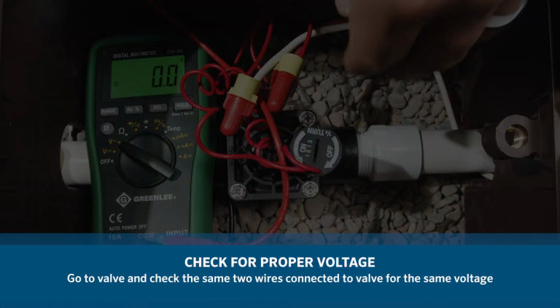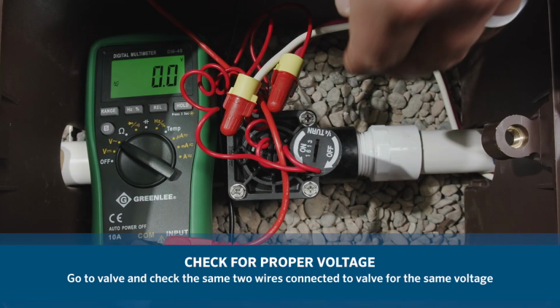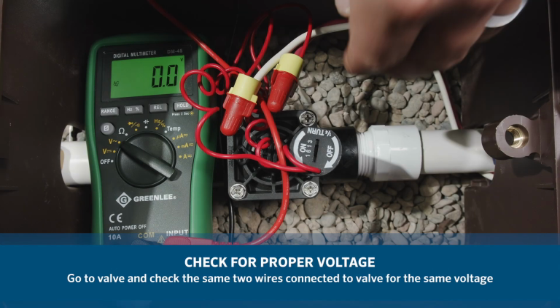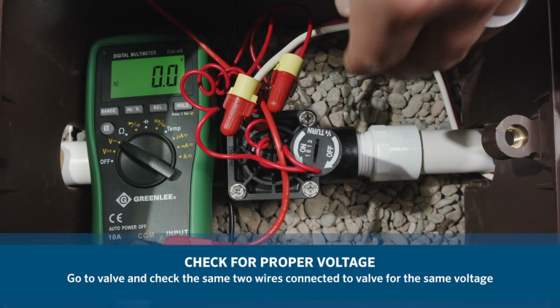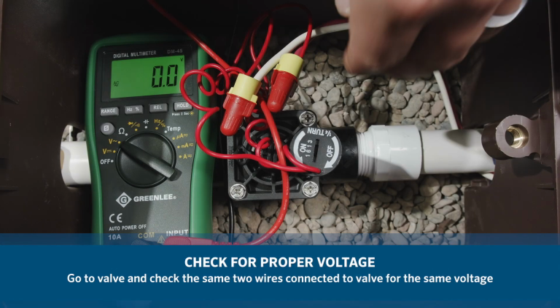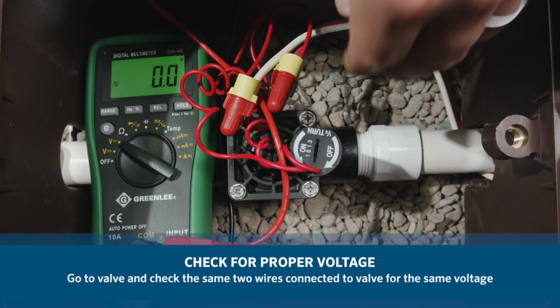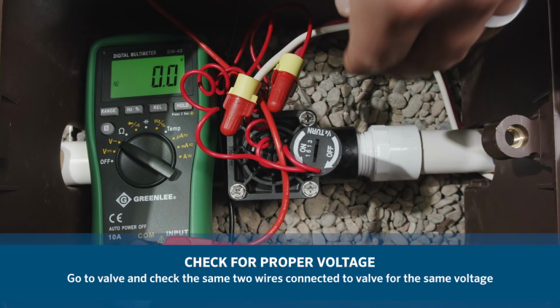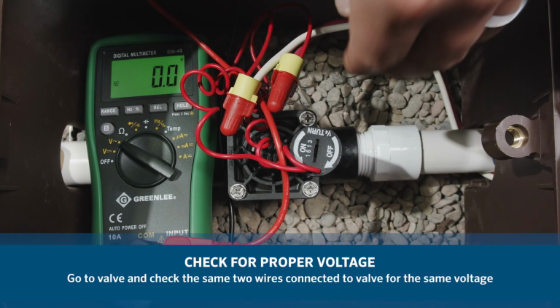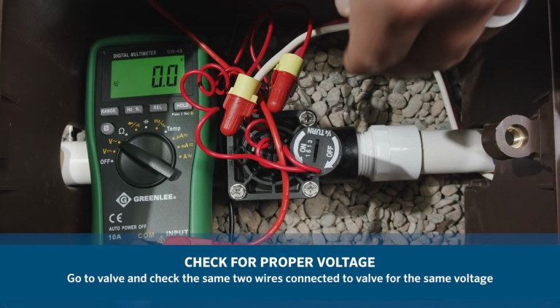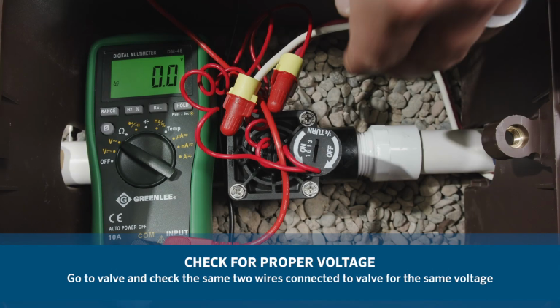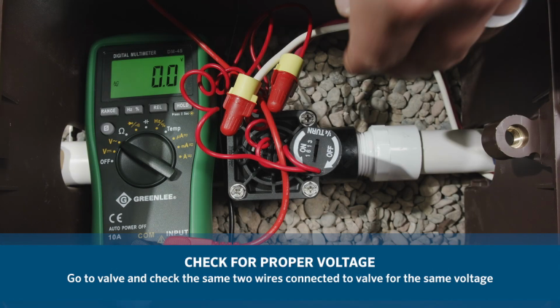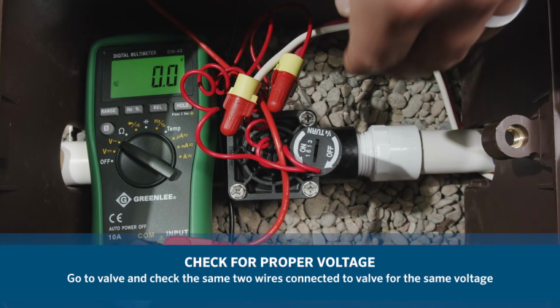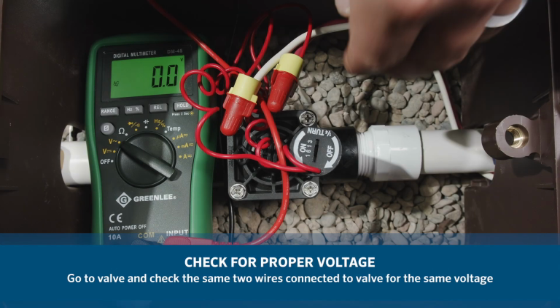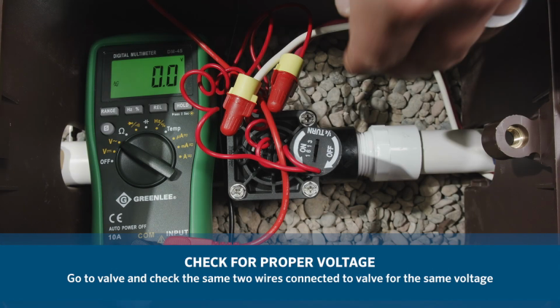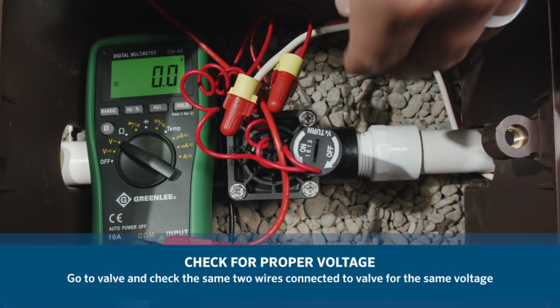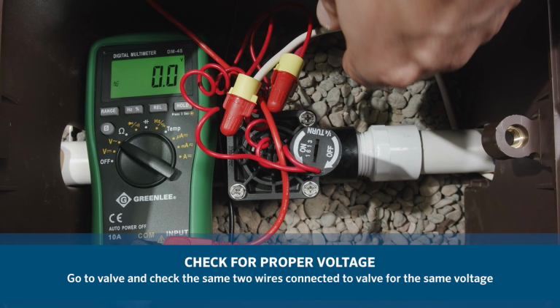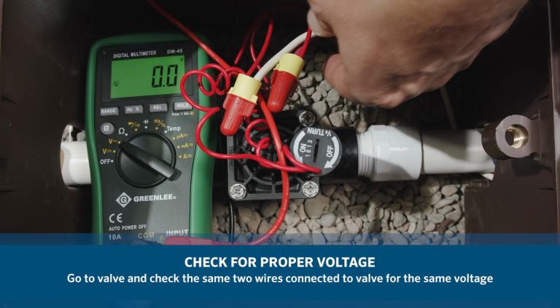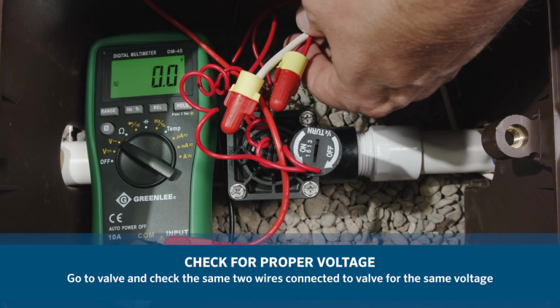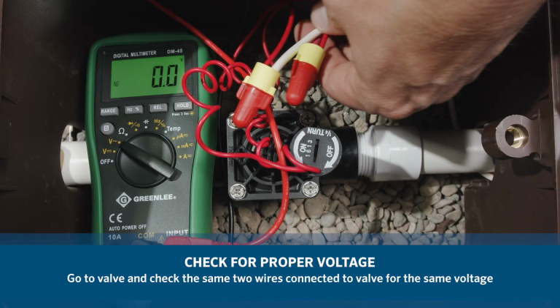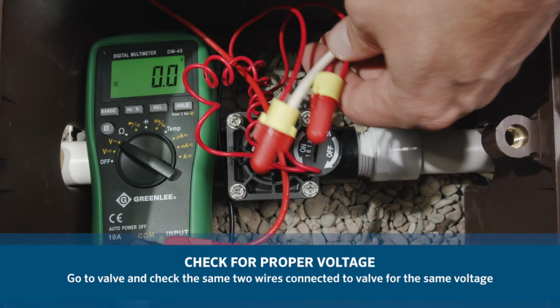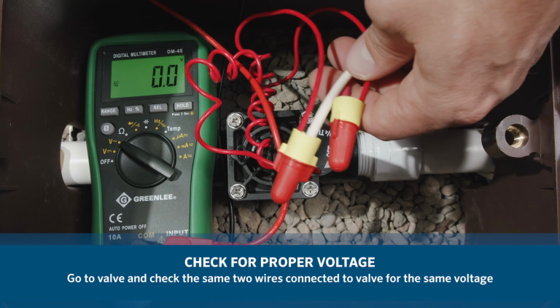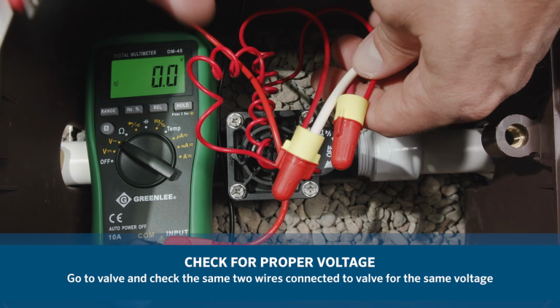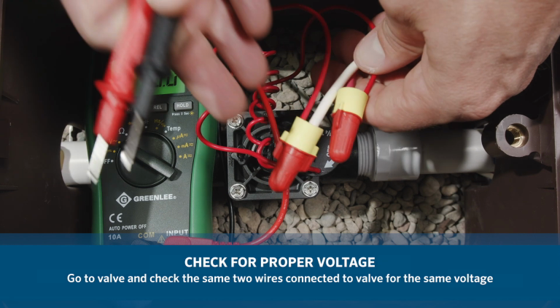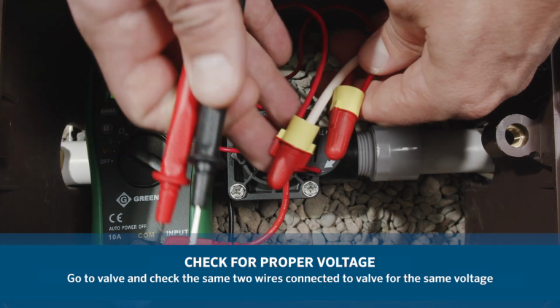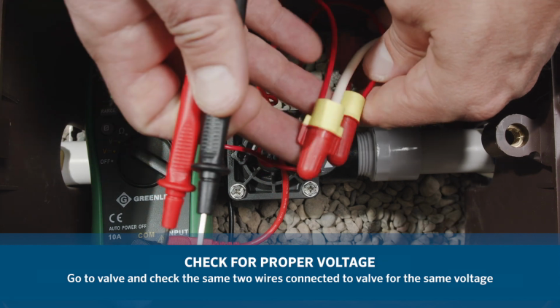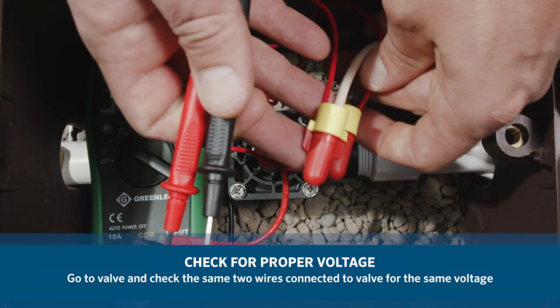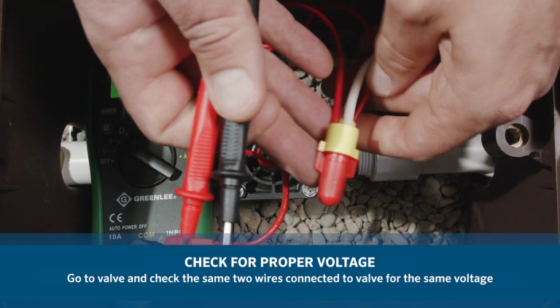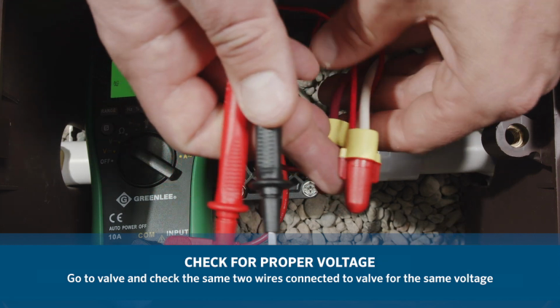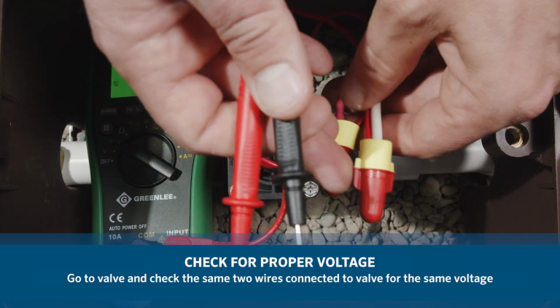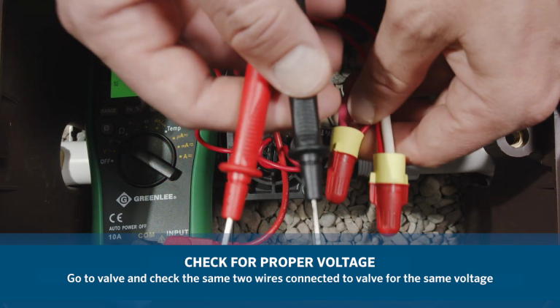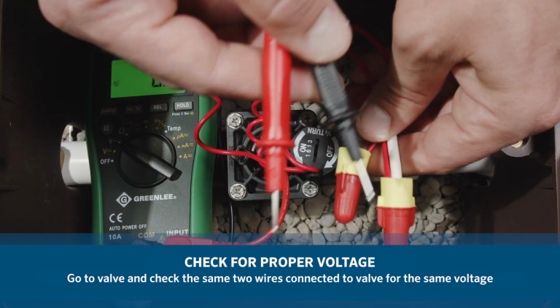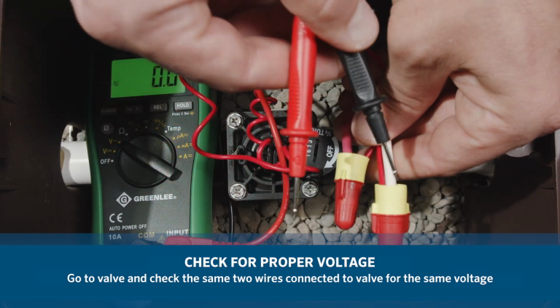Next, go to the valve in question and check the same two wires connected to the valve for the same voltage.